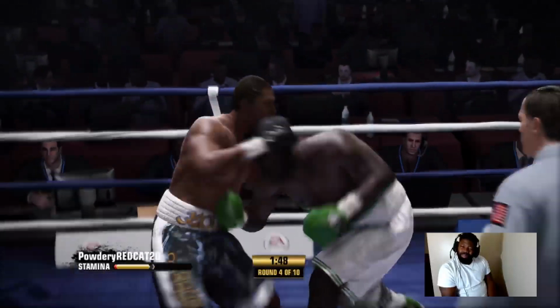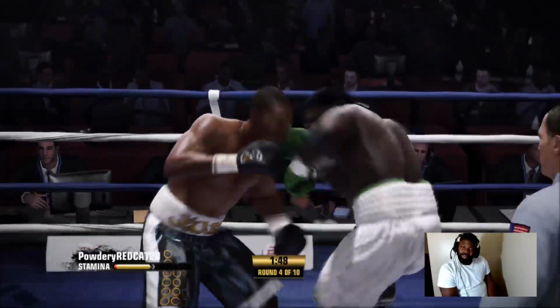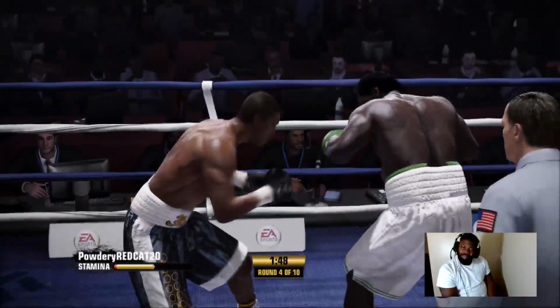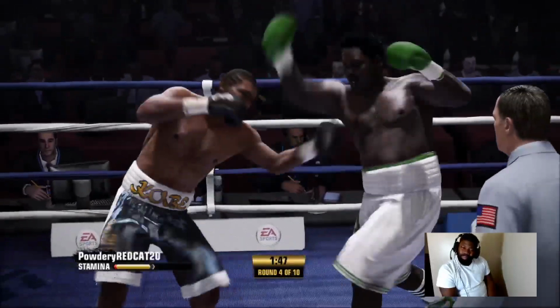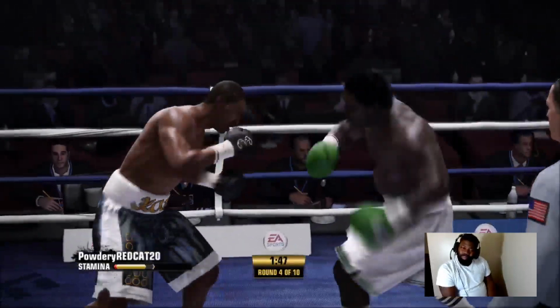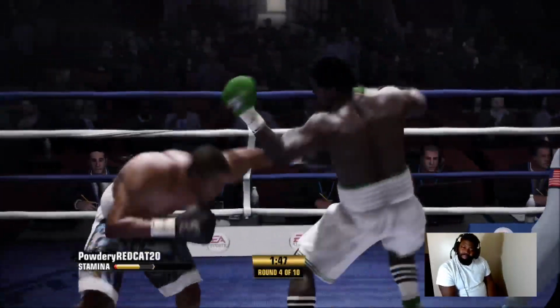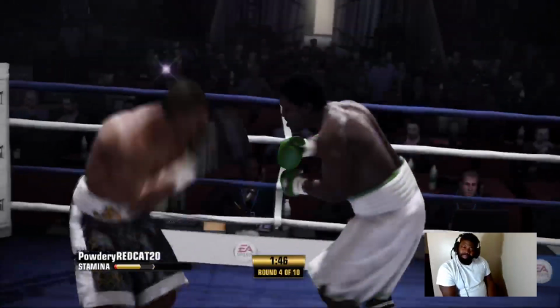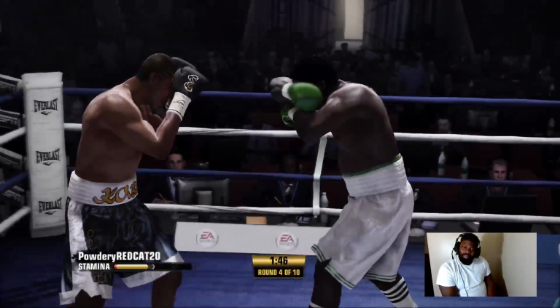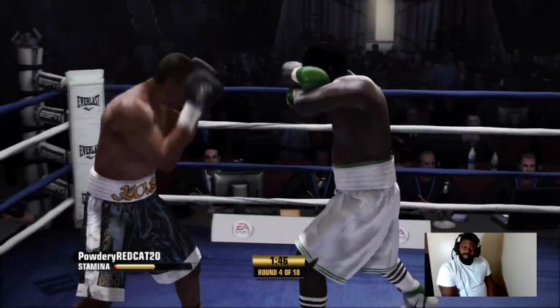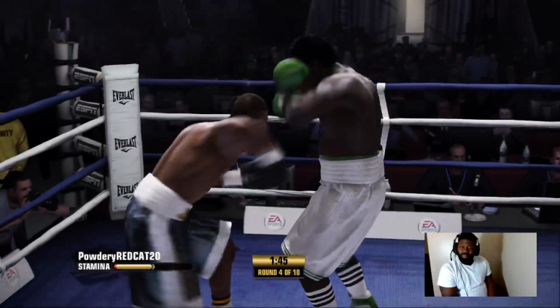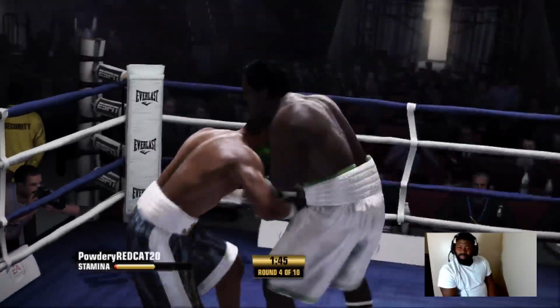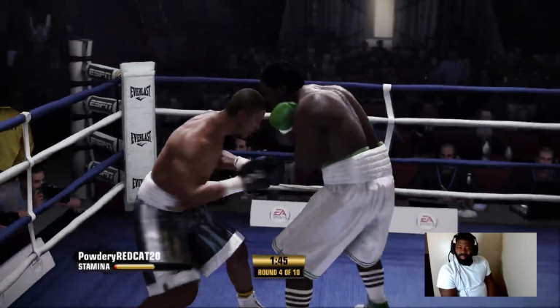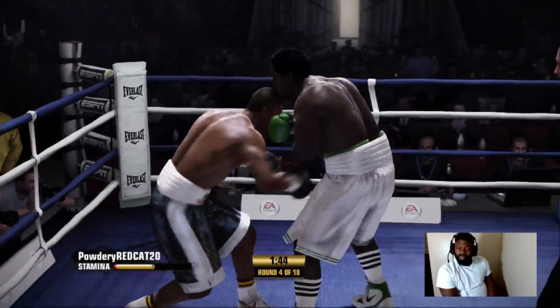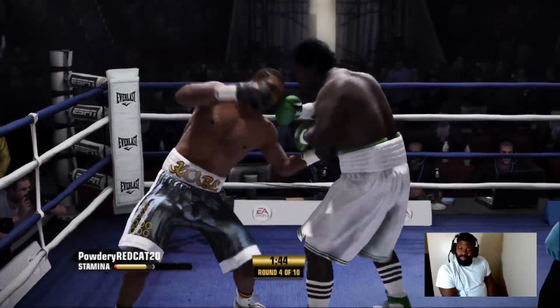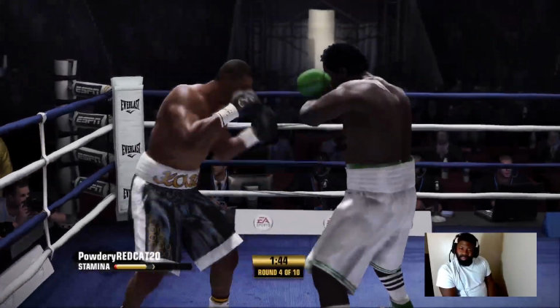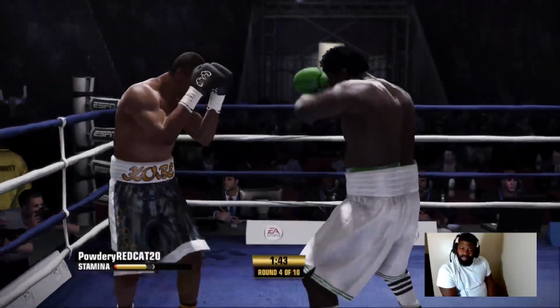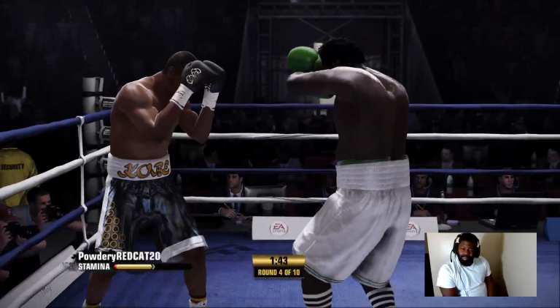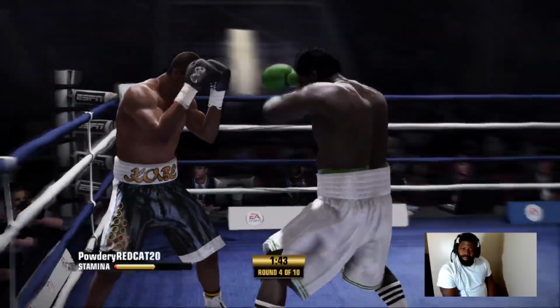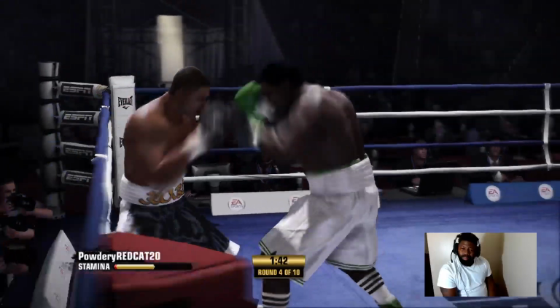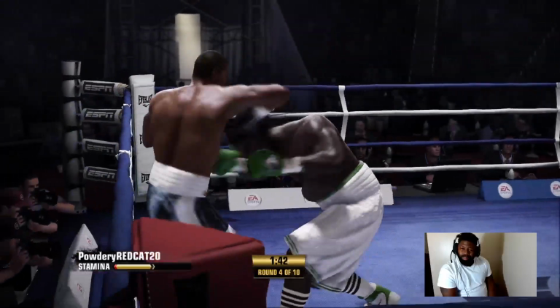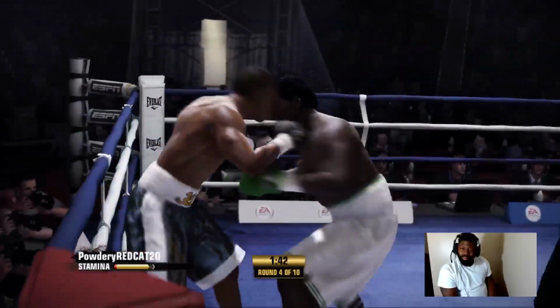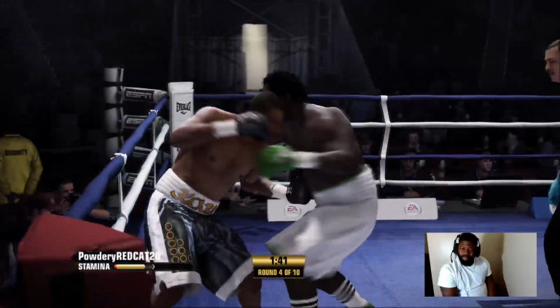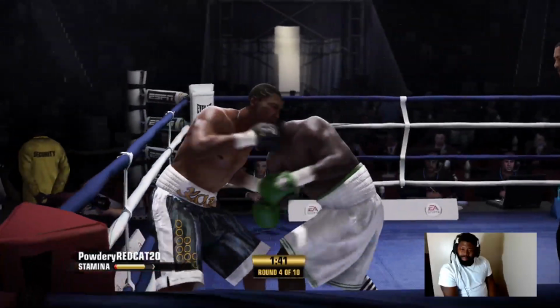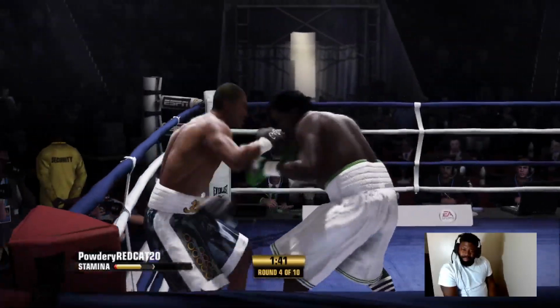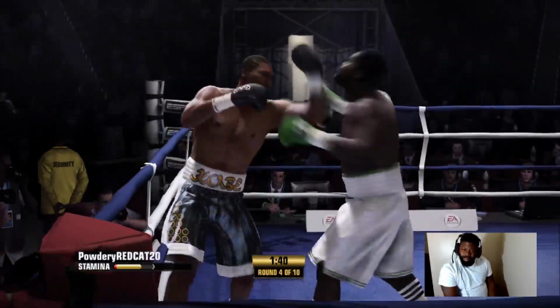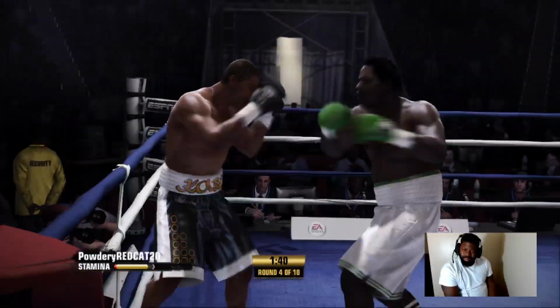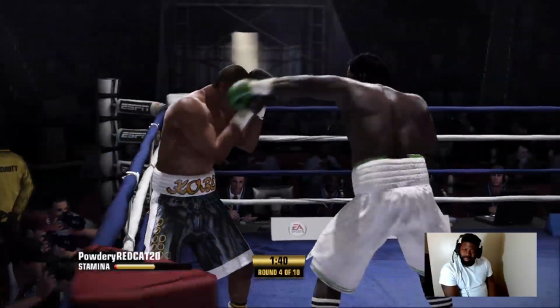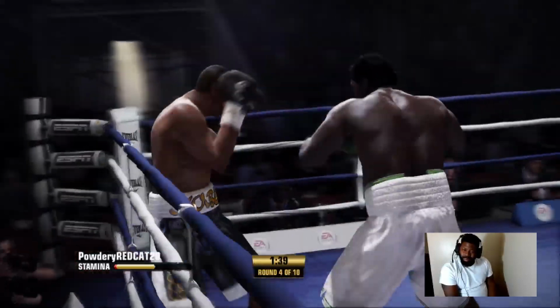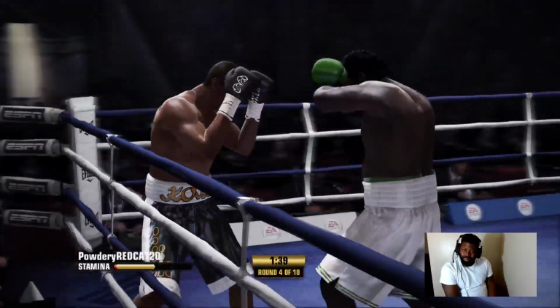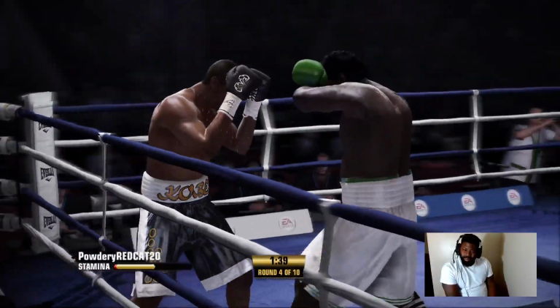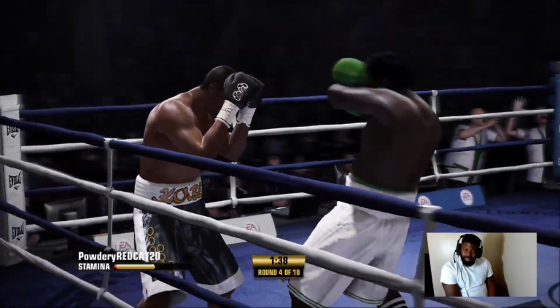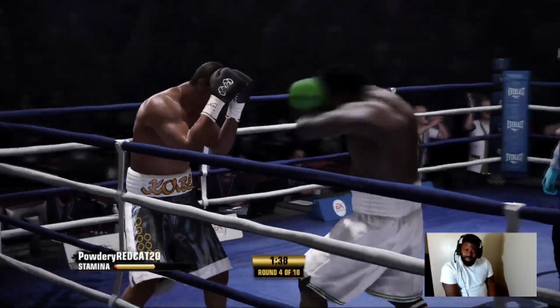Nichols's combination punching is working well here. He got hit — oh, now the uppercut!